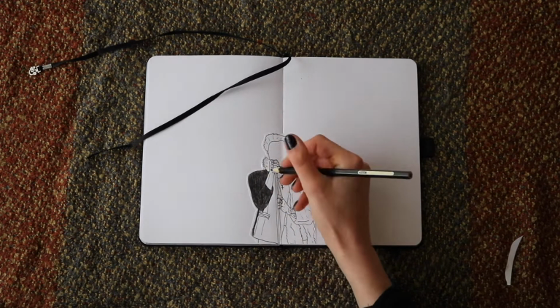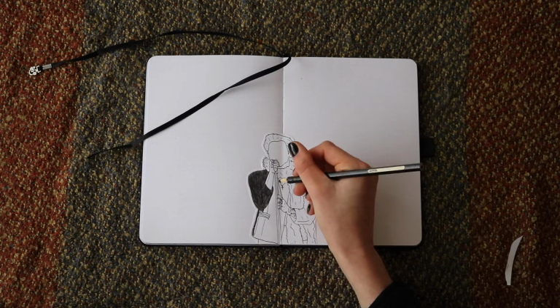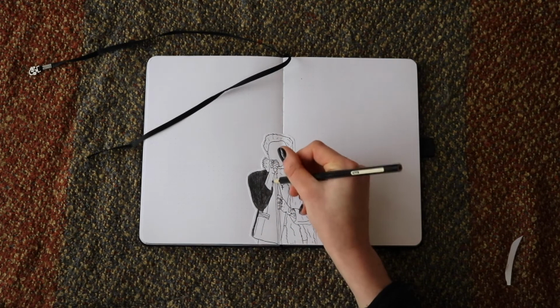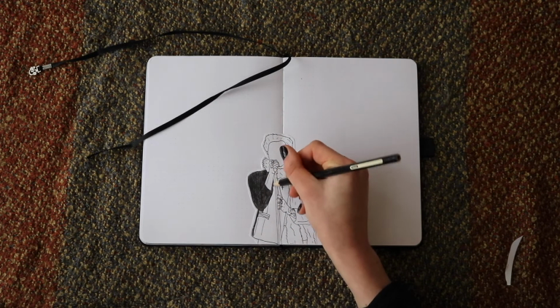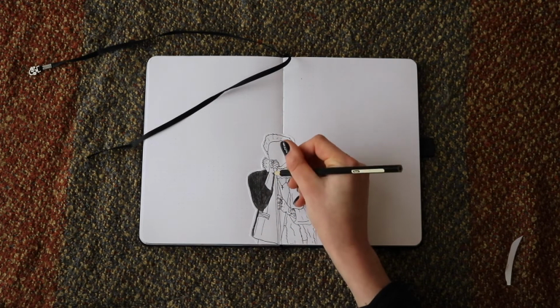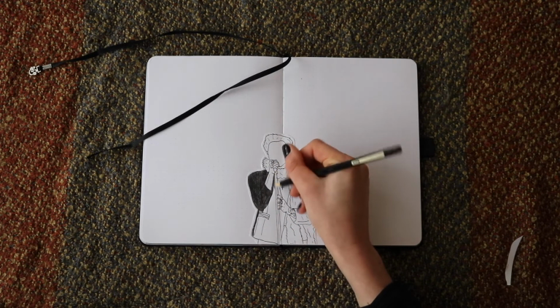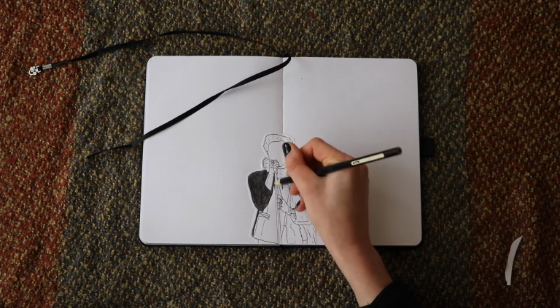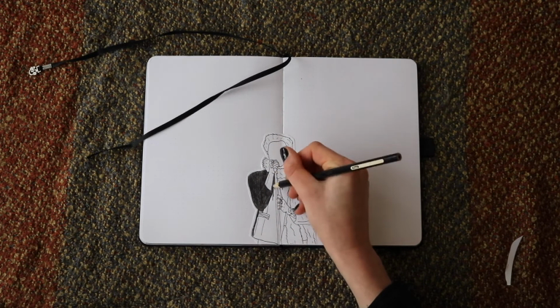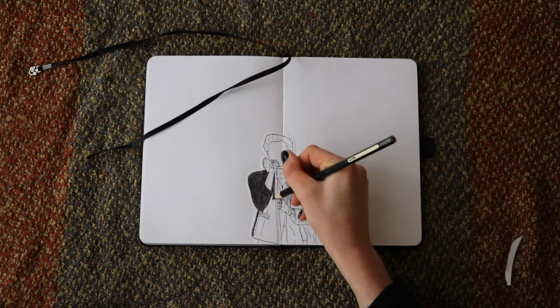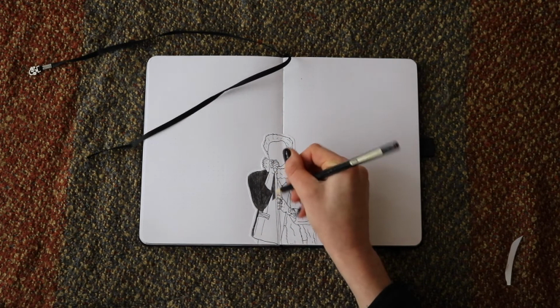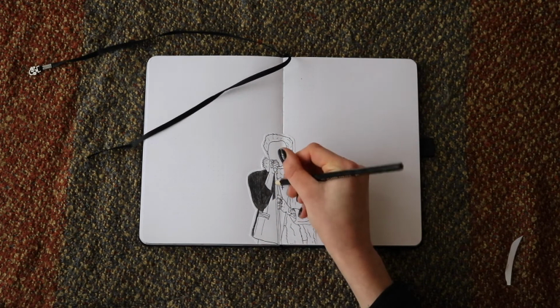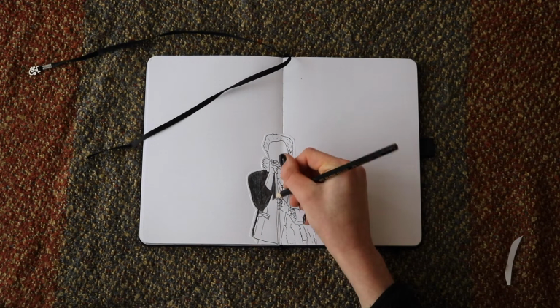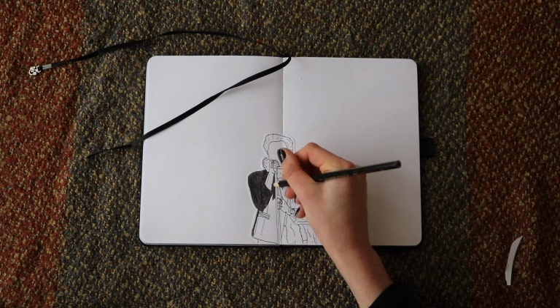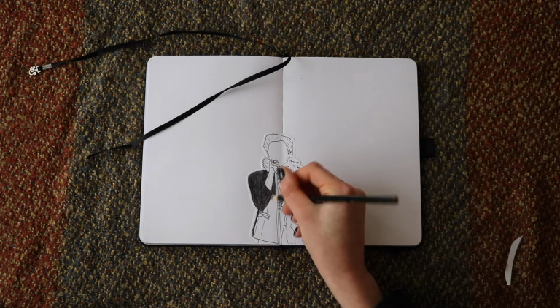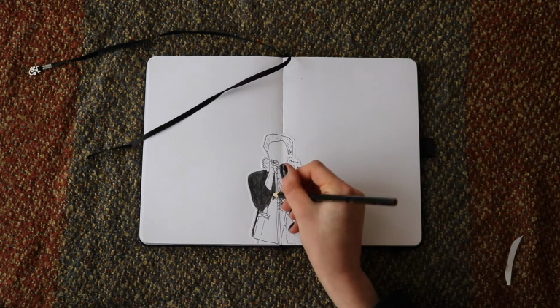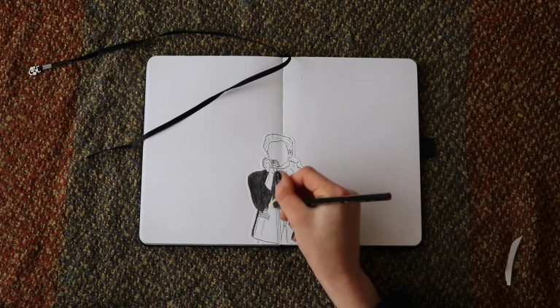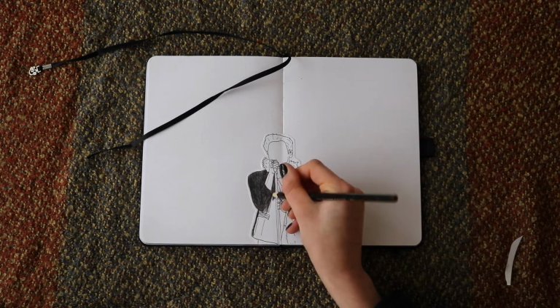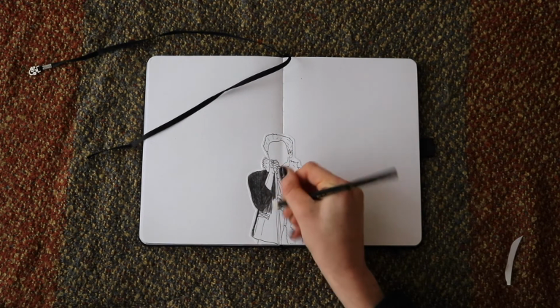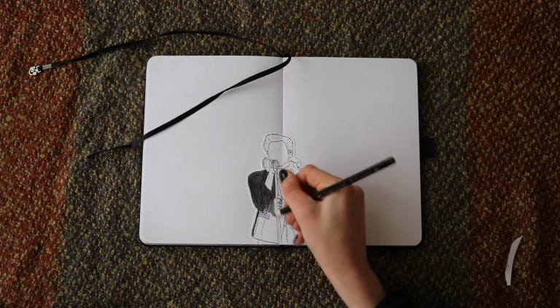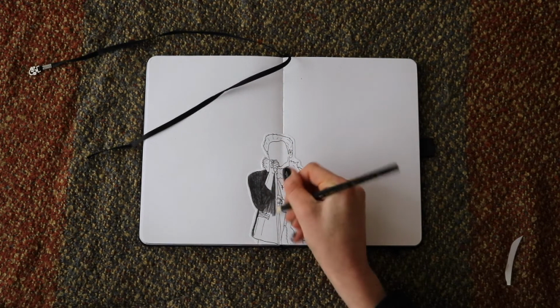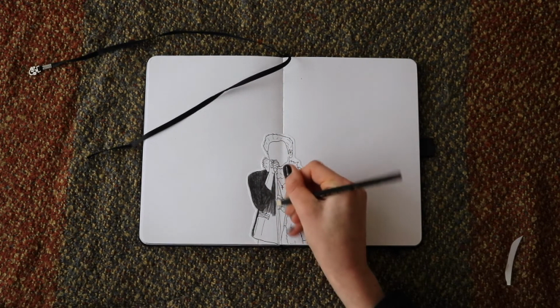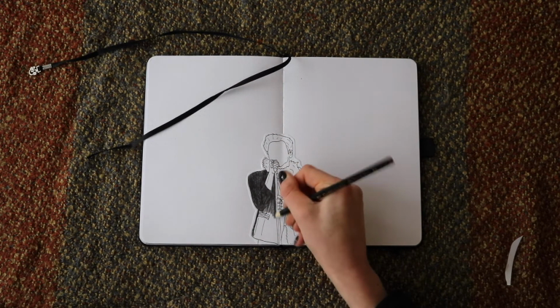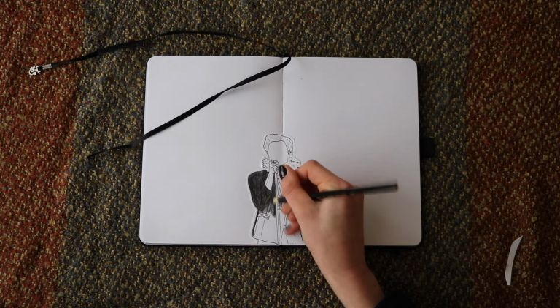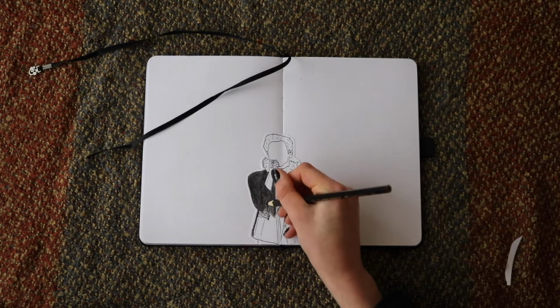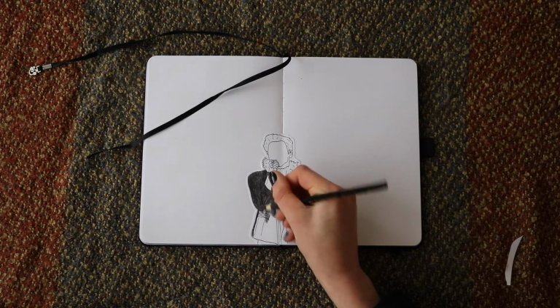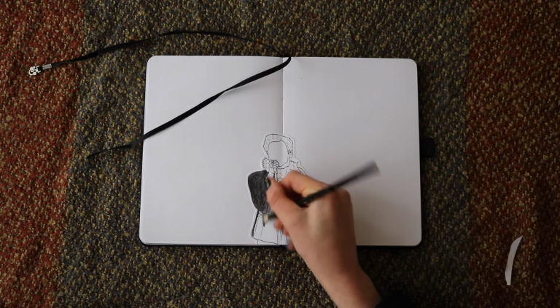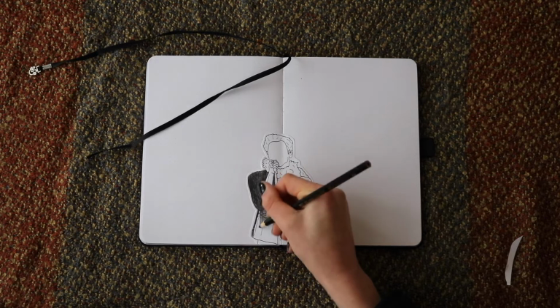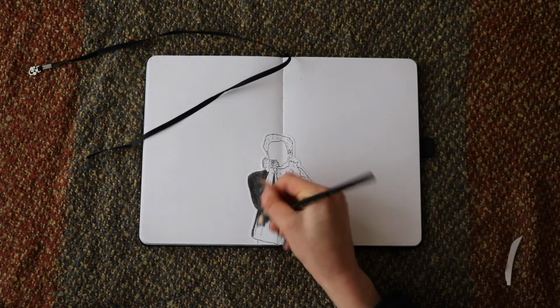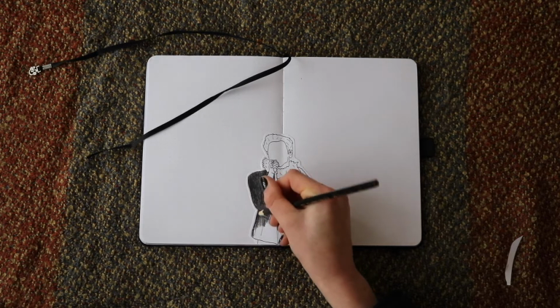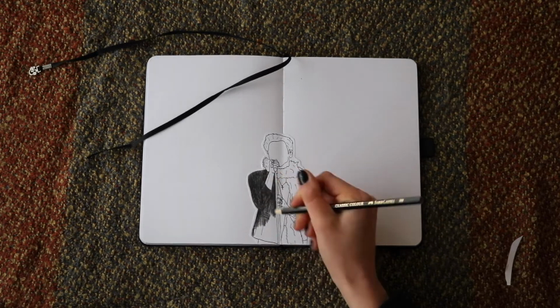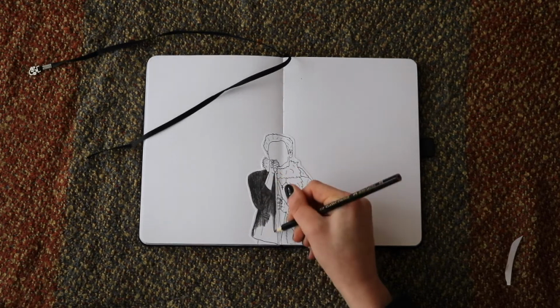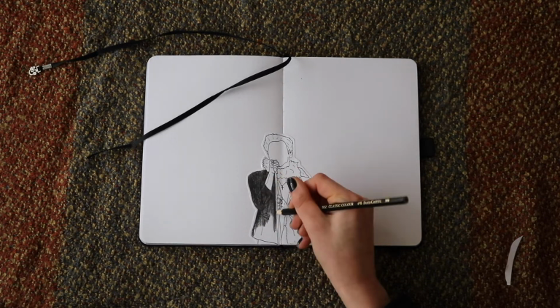Is it just me, or is watching someone color in really high speed actually kind of satisfying?